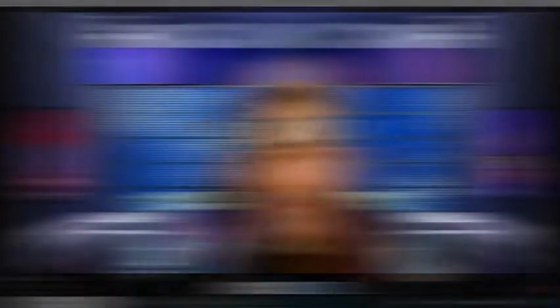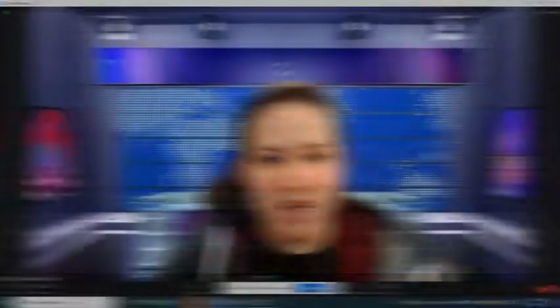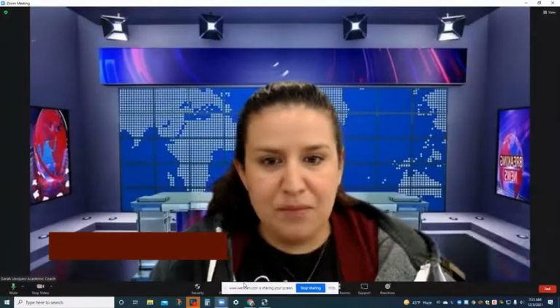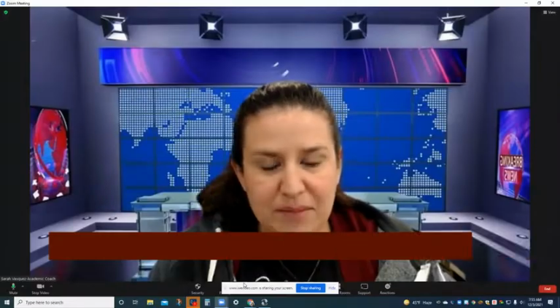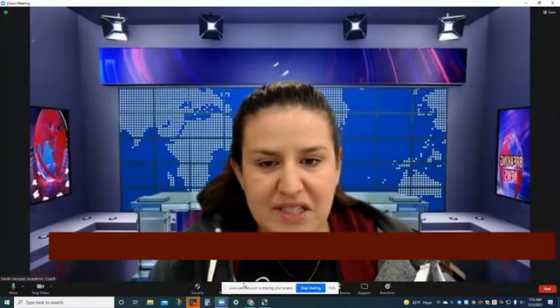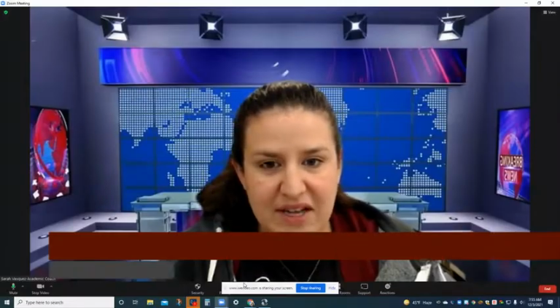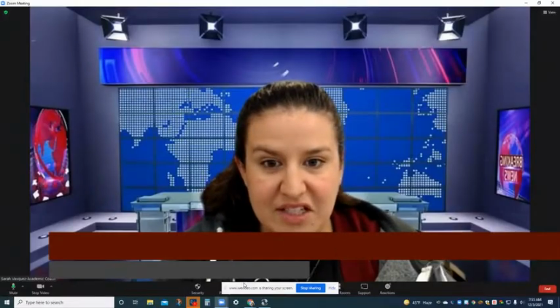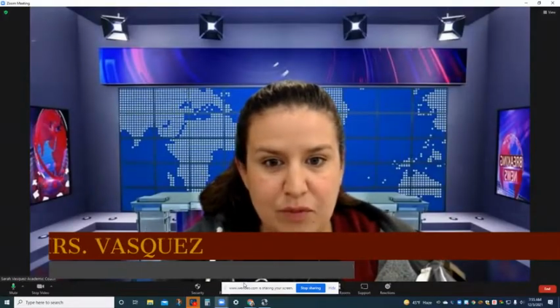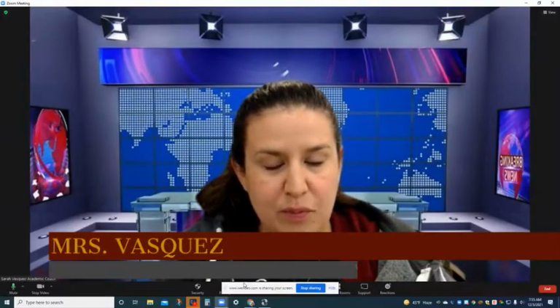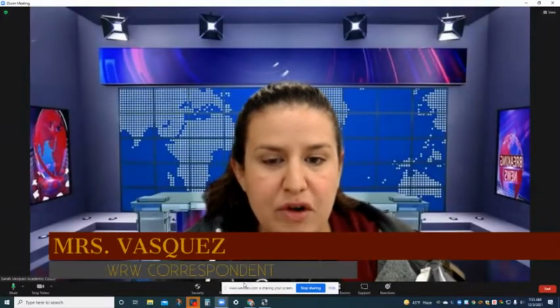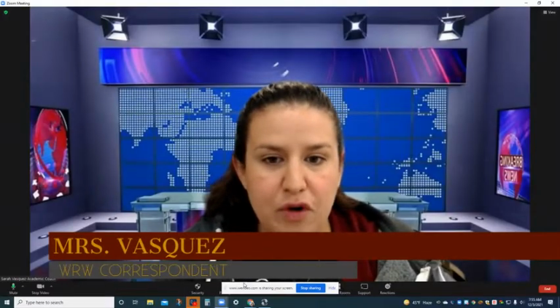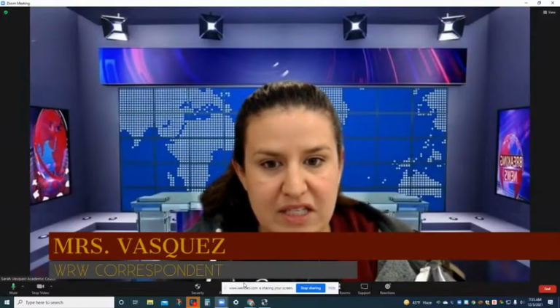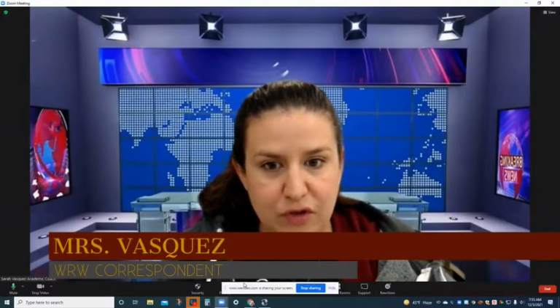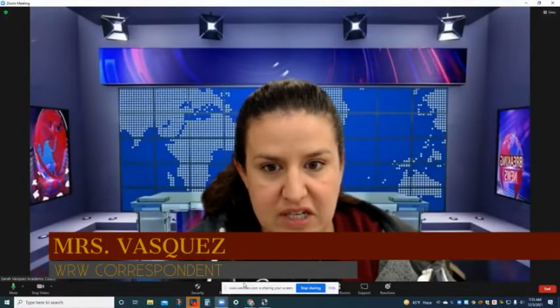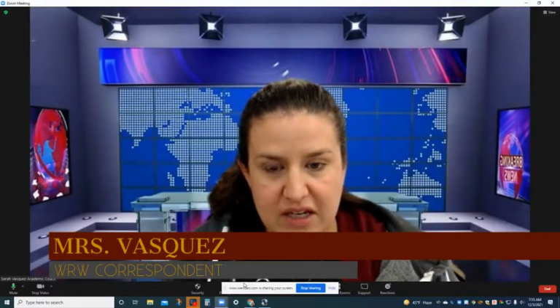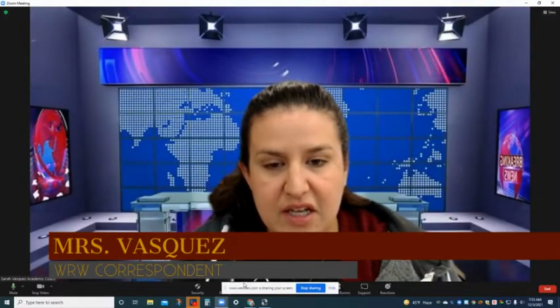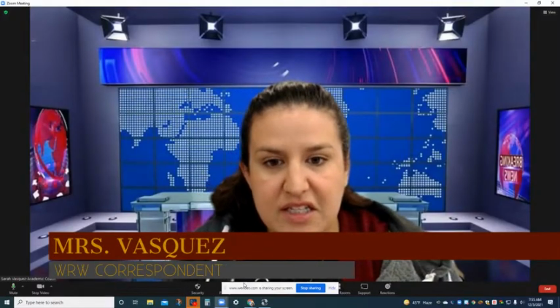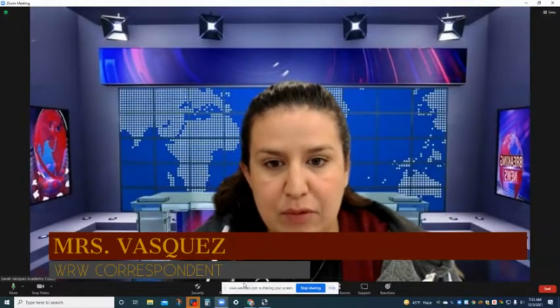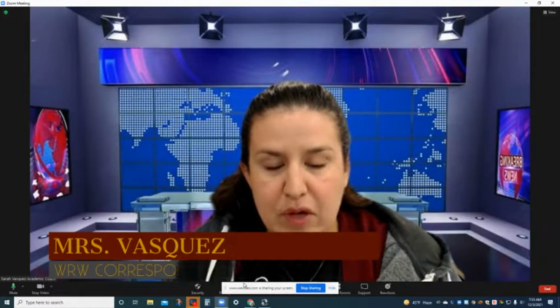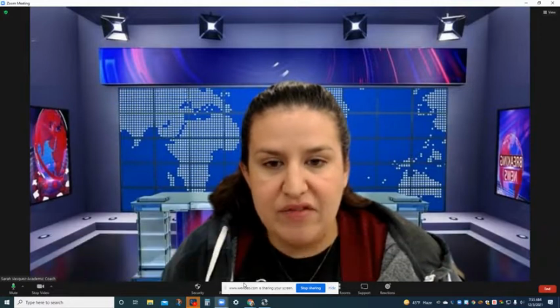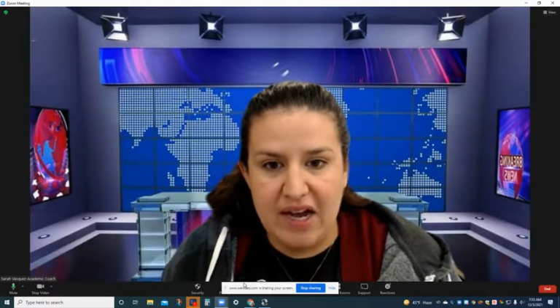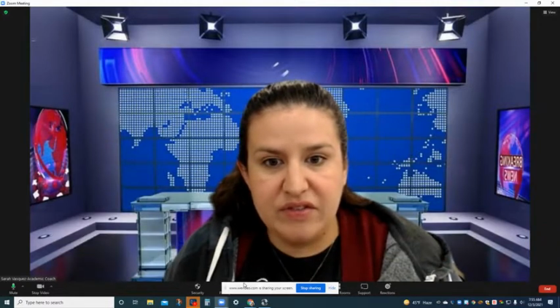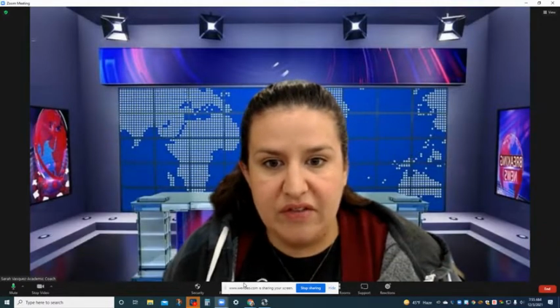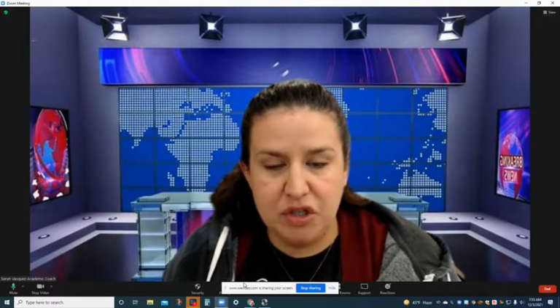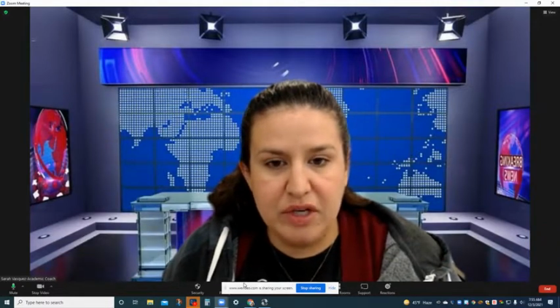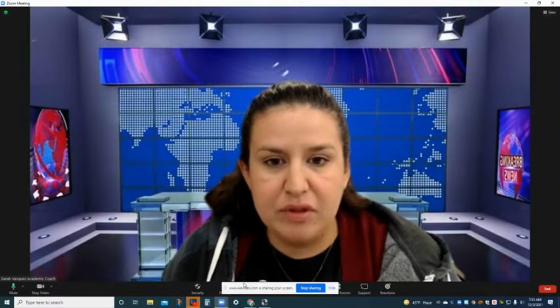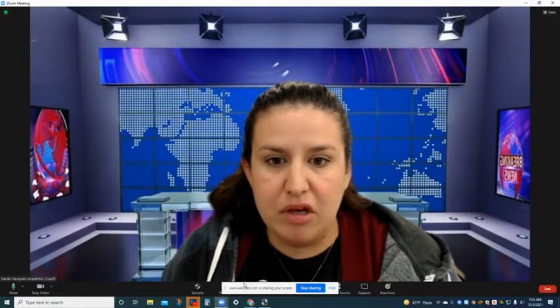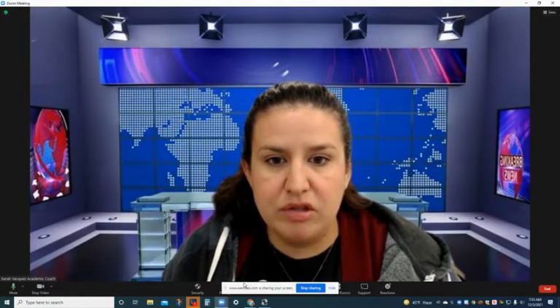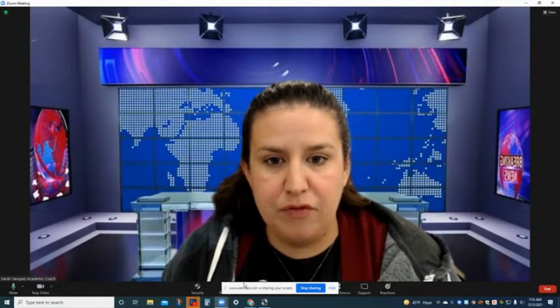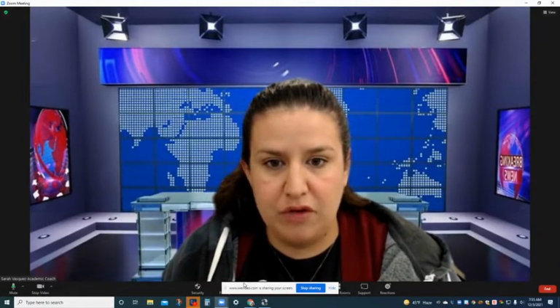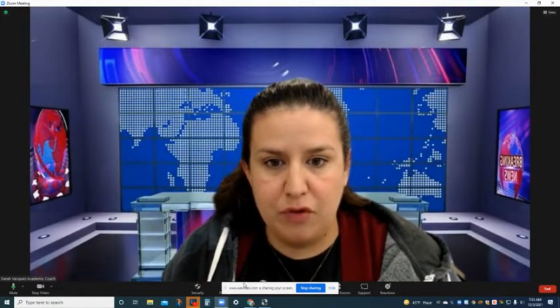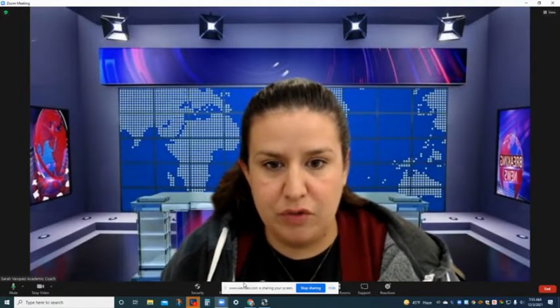Good morning. Mrs. Vasquez here with your weather forecast for today. Today we will have highs of 72 degrees with lows of 44 degrees.